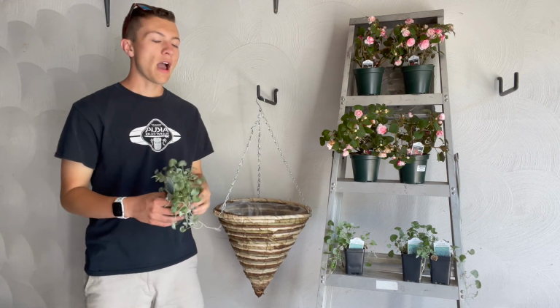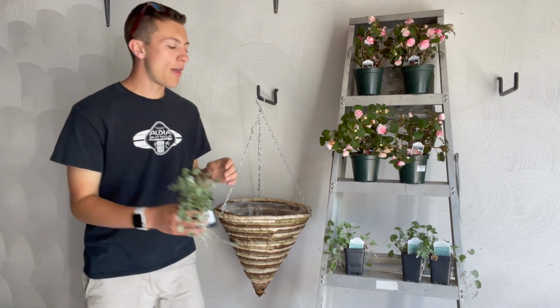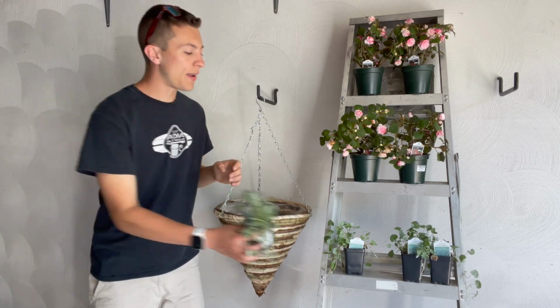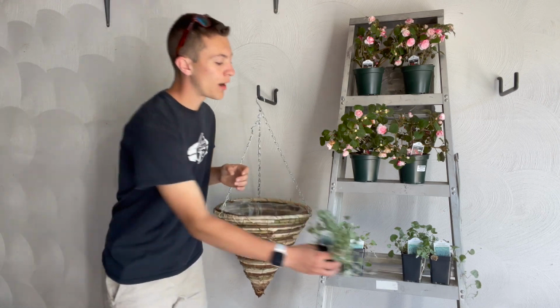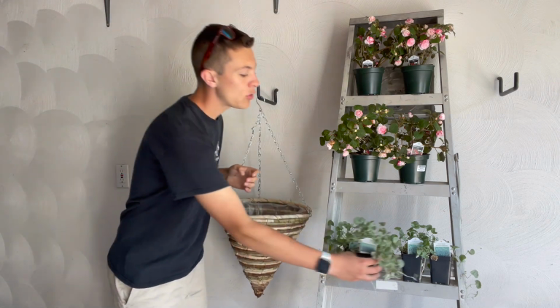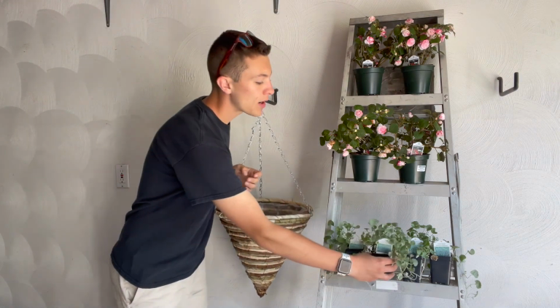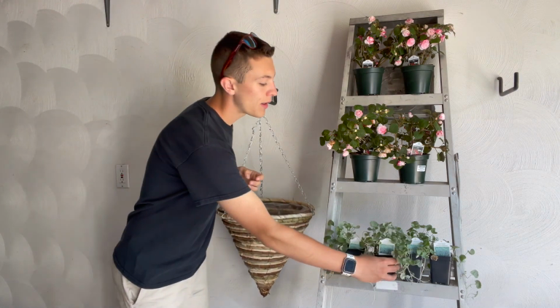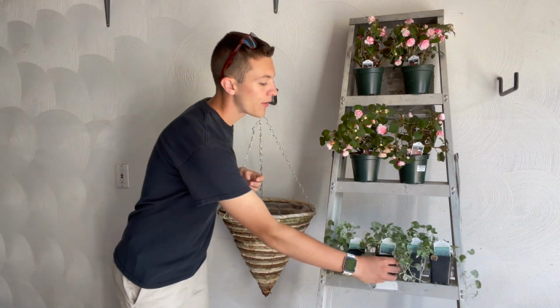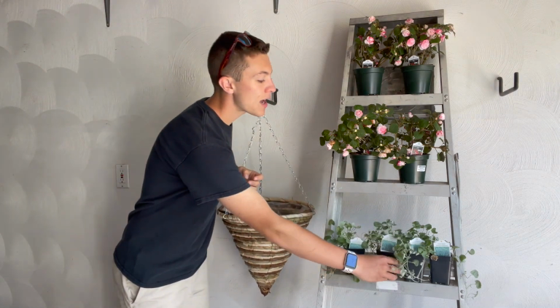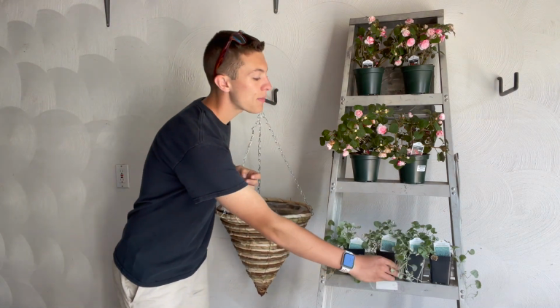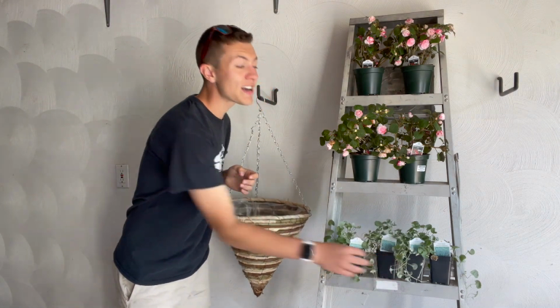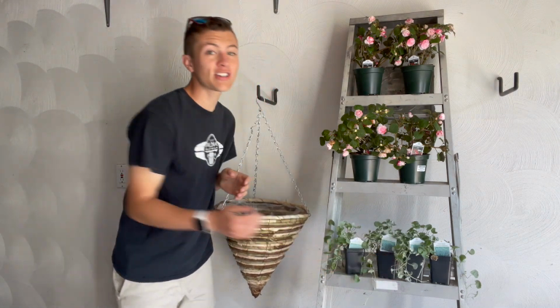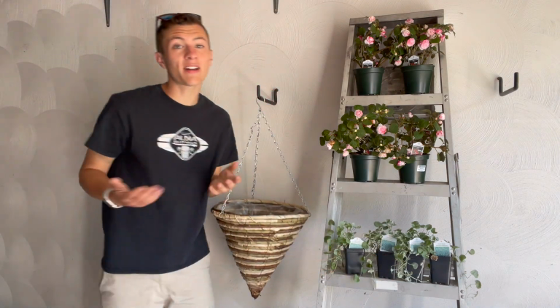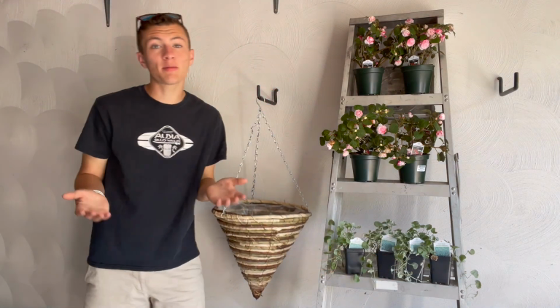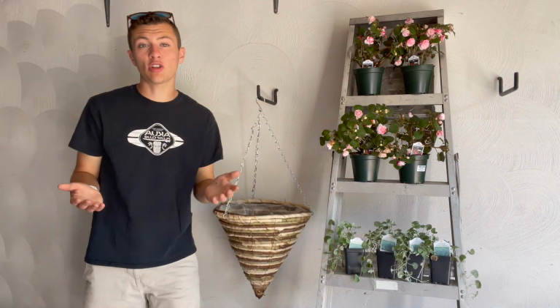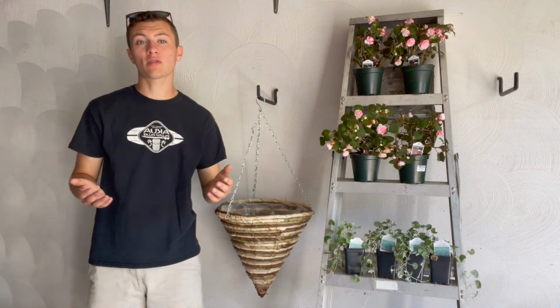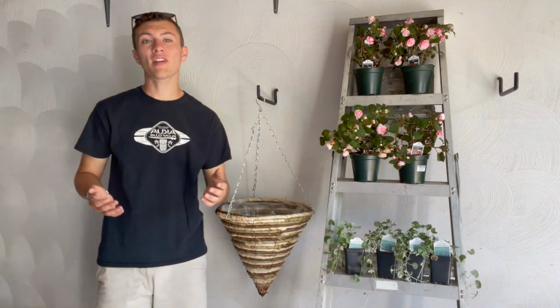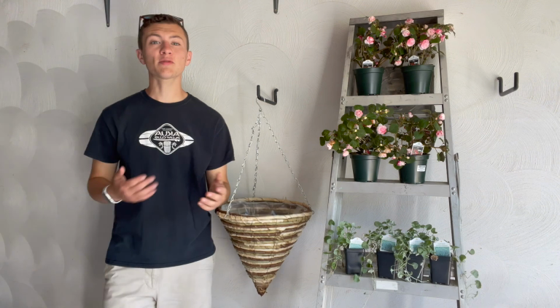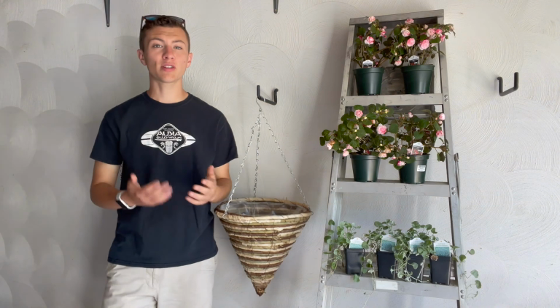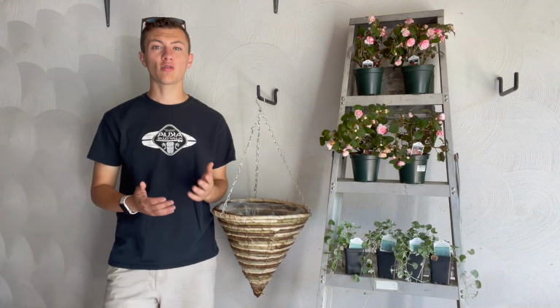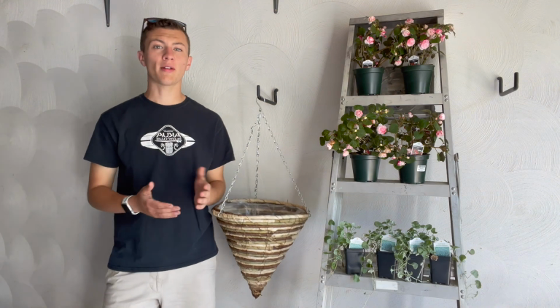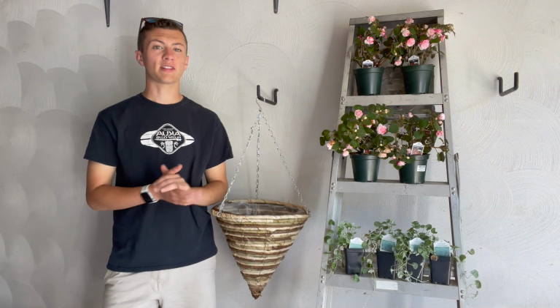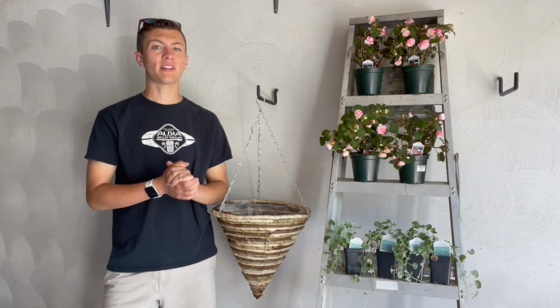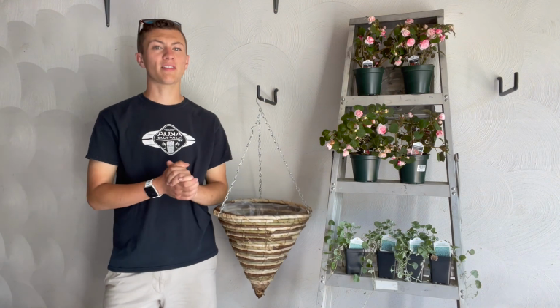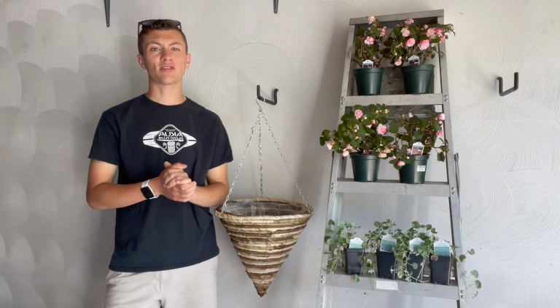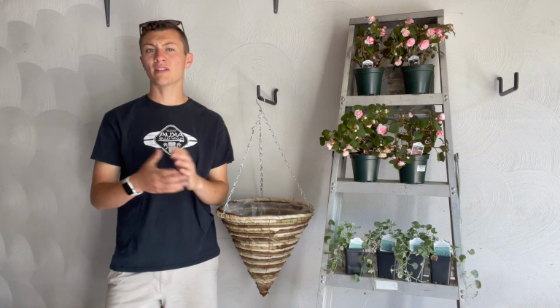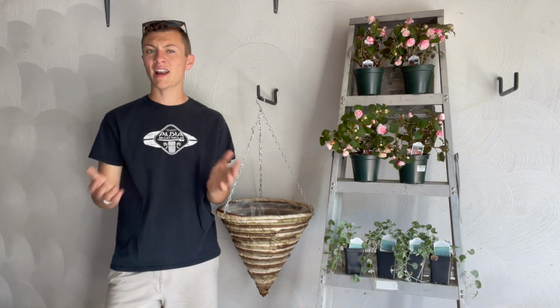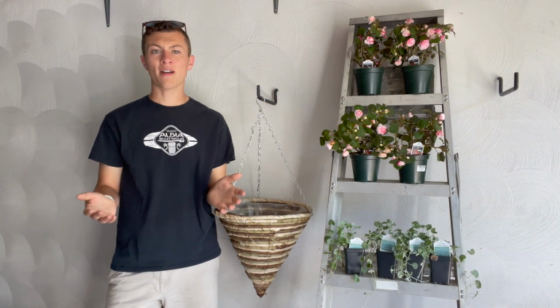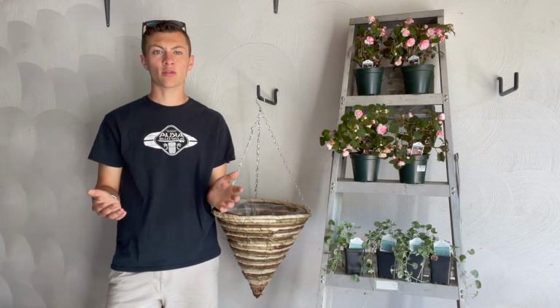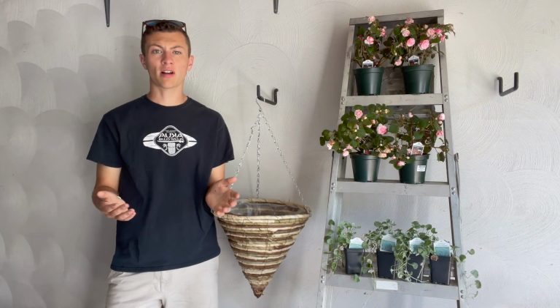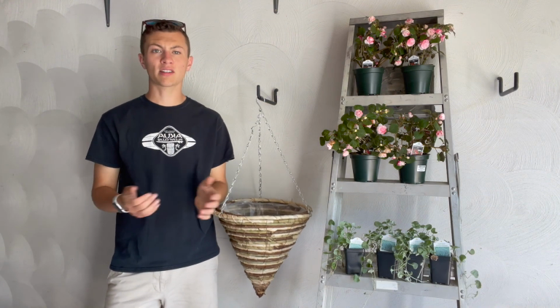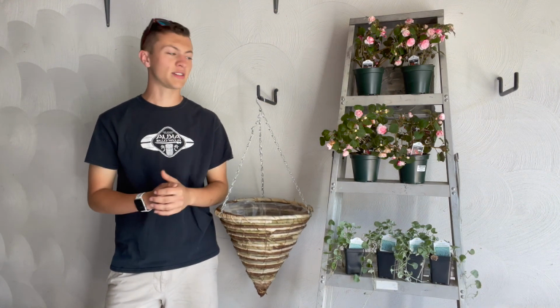Whatever you want to plant on the top is actually kind of up to you — that's what's really cool about these containers. You have your own customization.